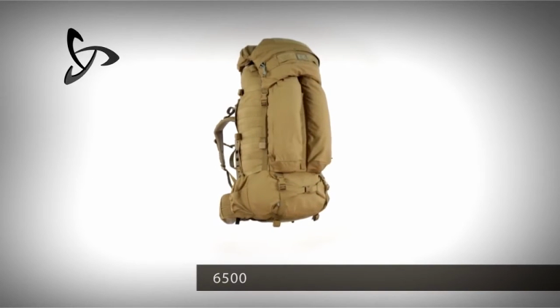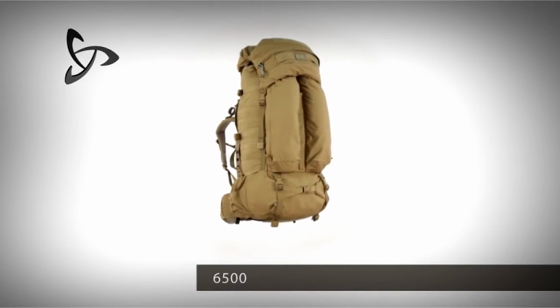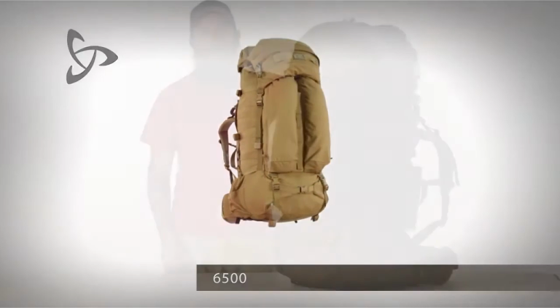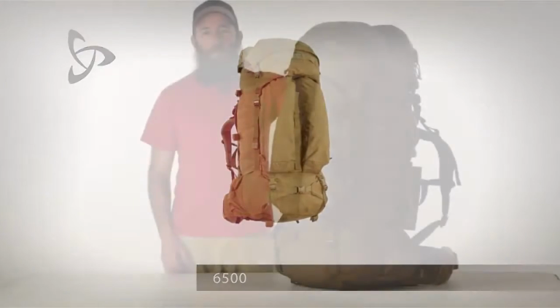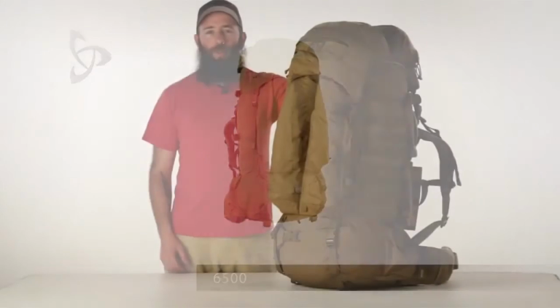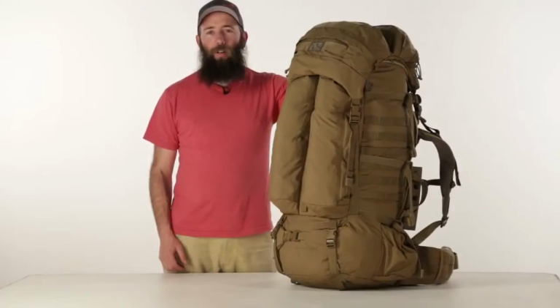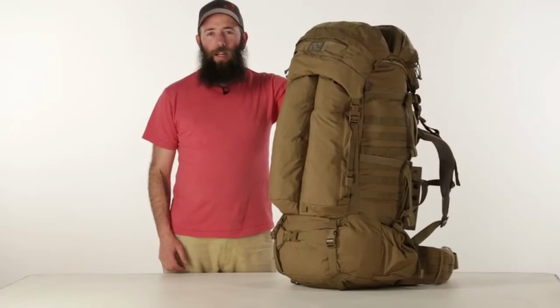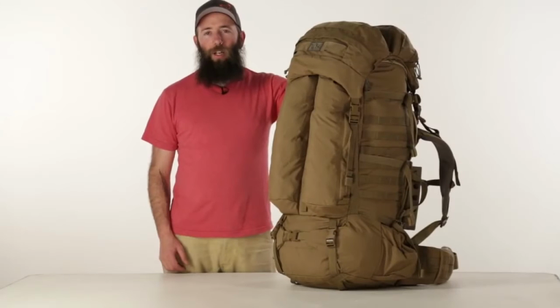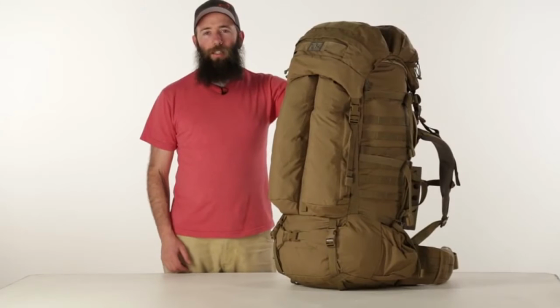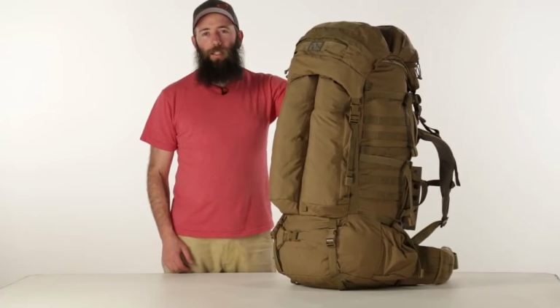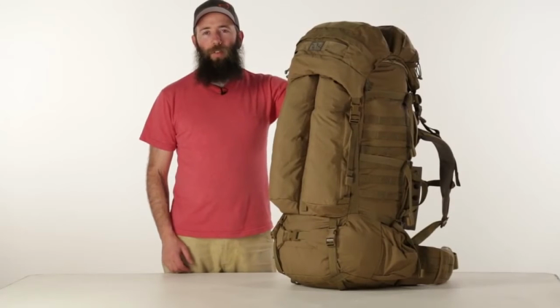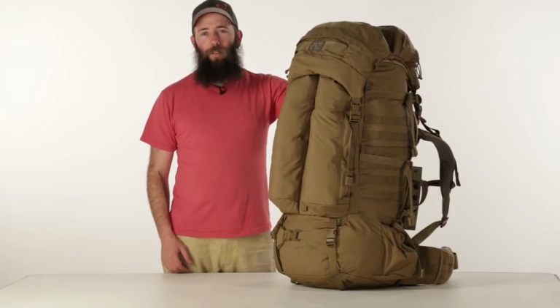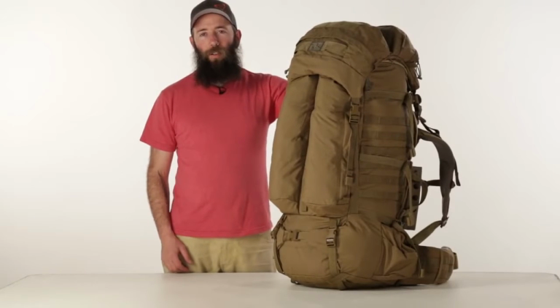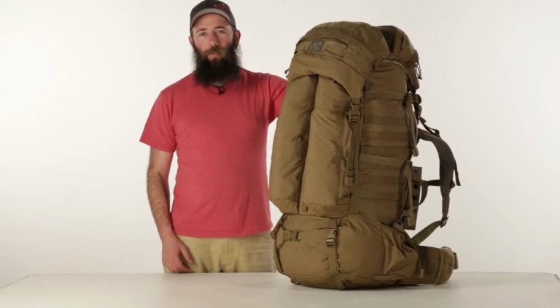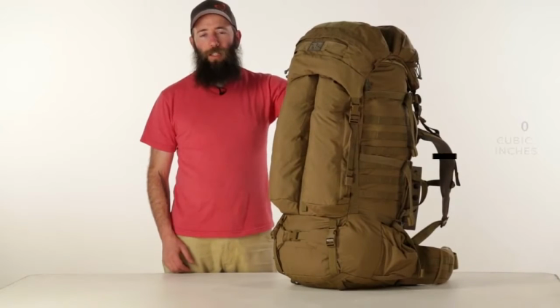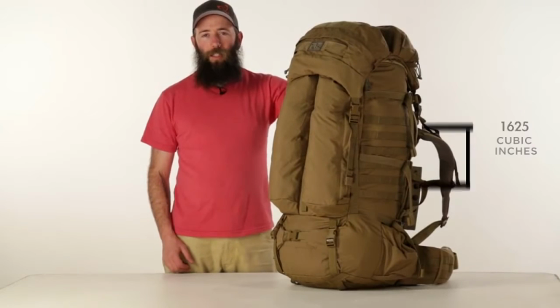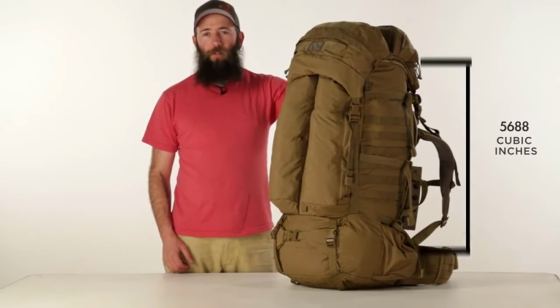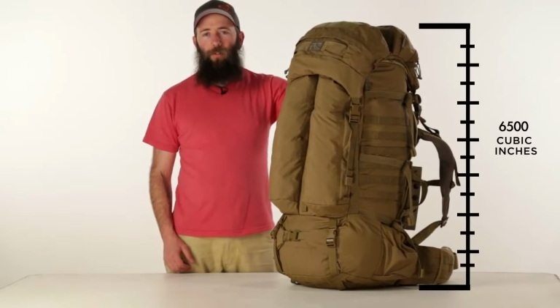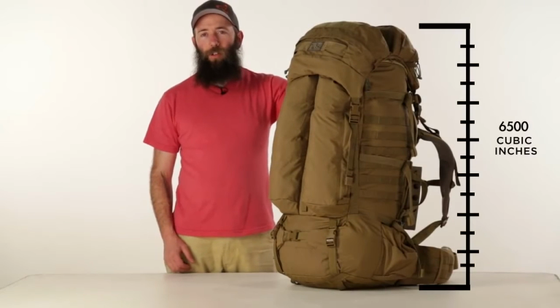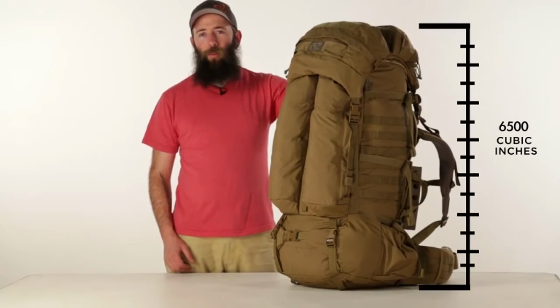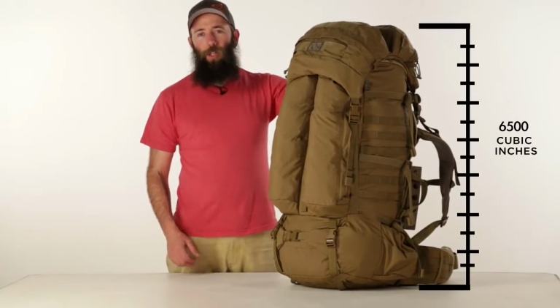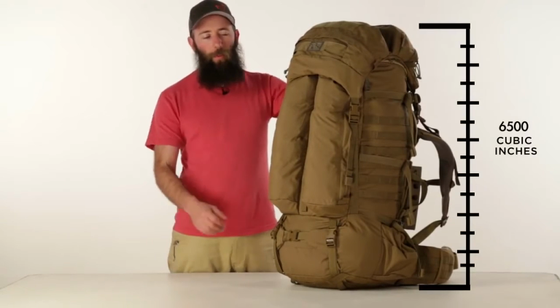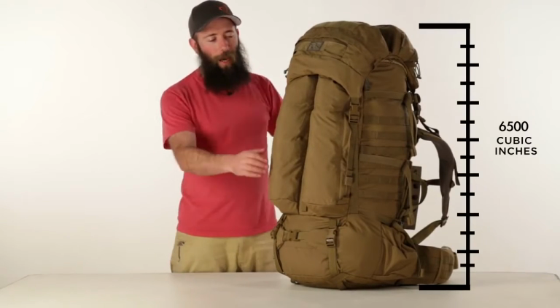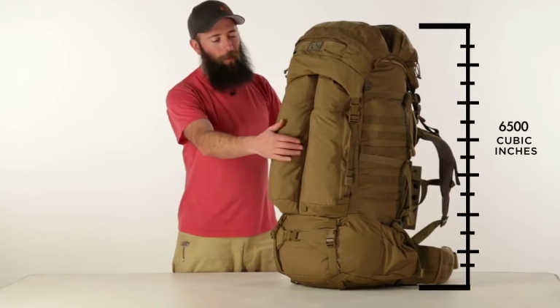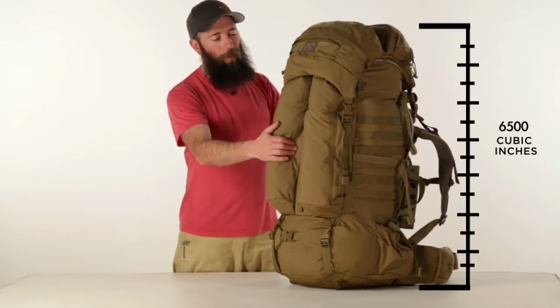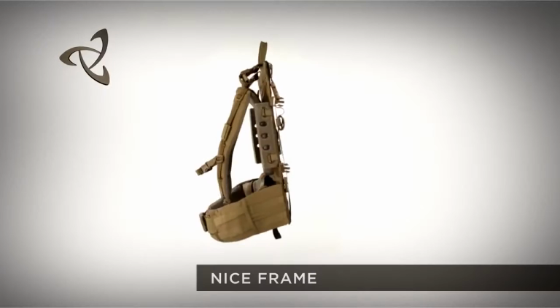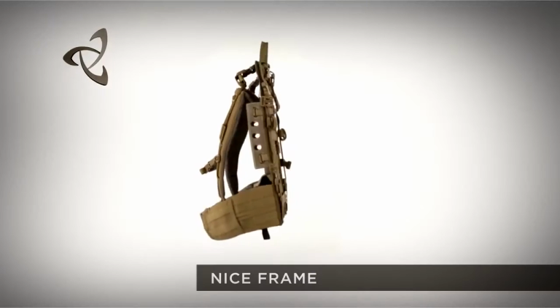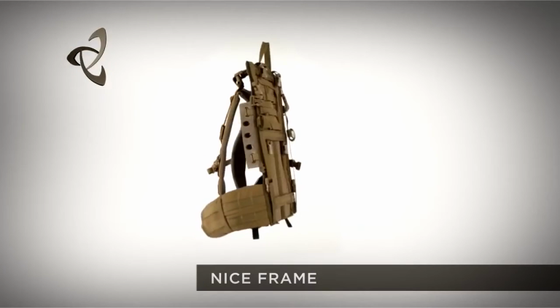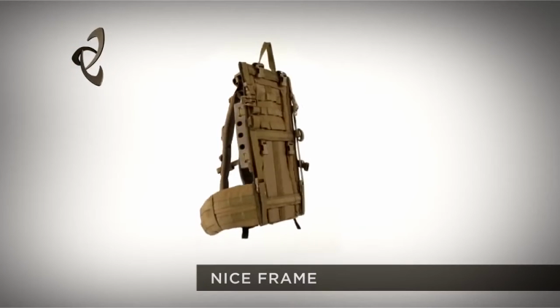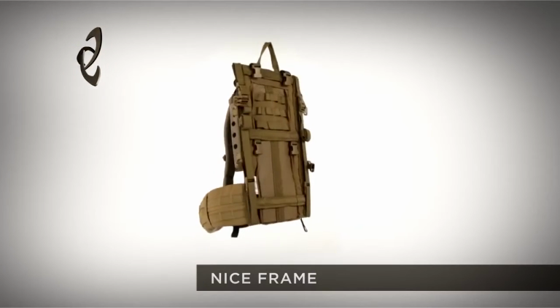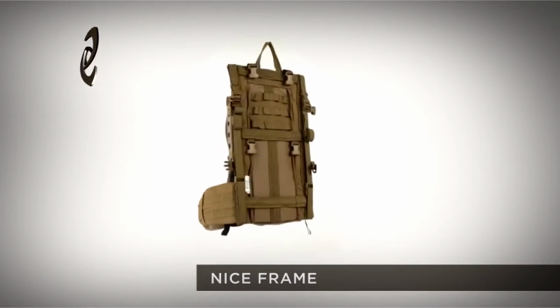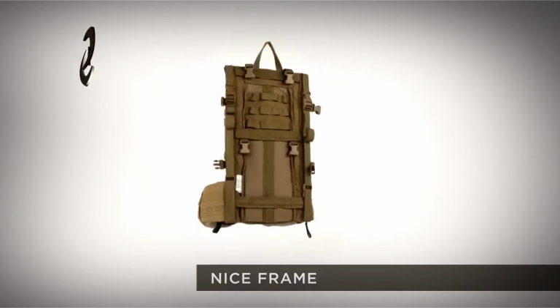This is the Mystery Ranch NICE 6500. It's a 6500 cubic inch bag on the Mystery Ranch NICE frame.